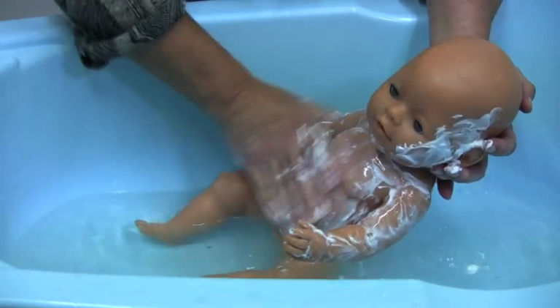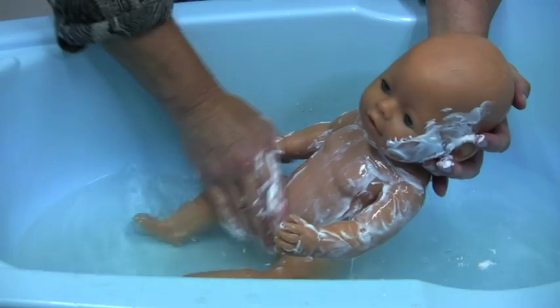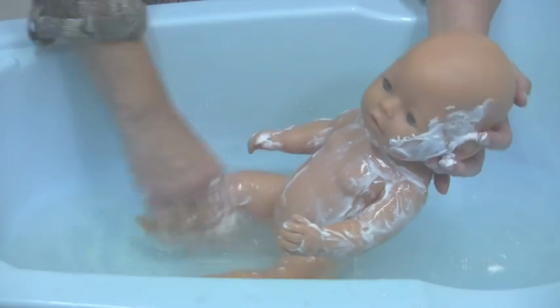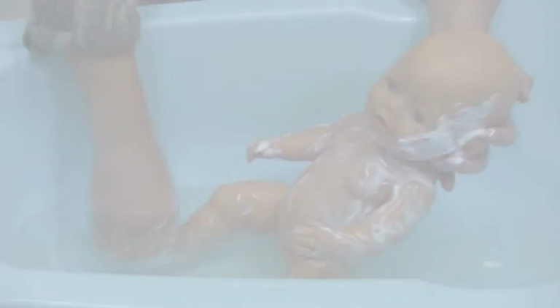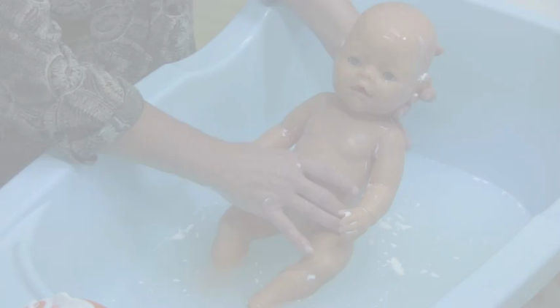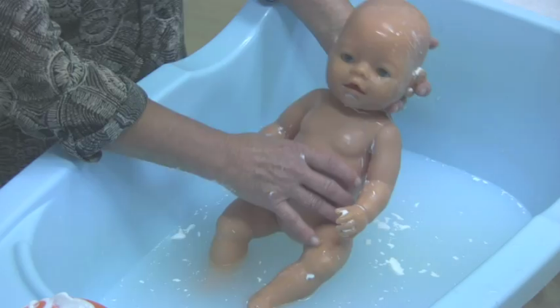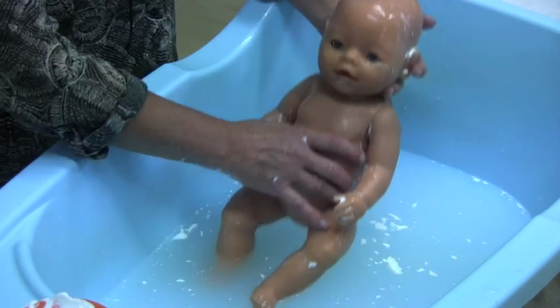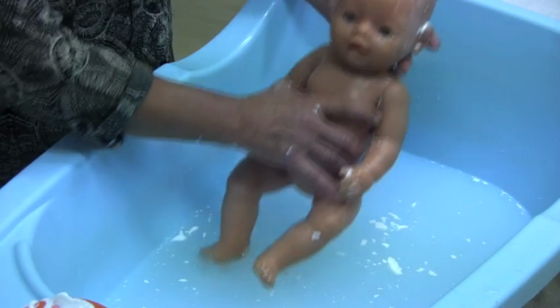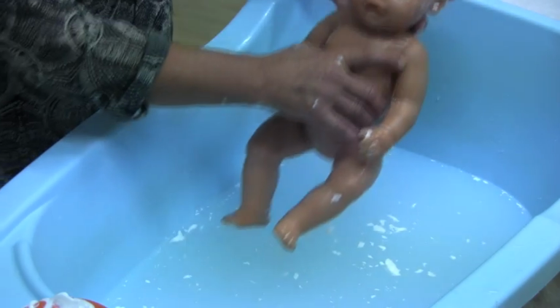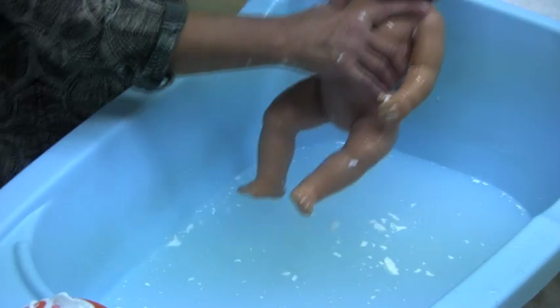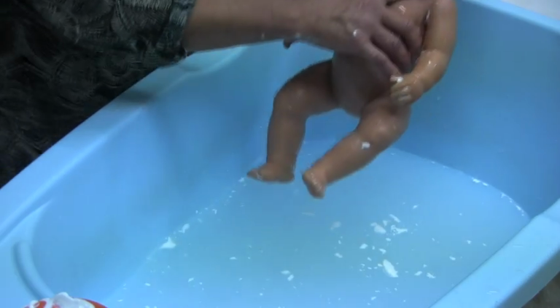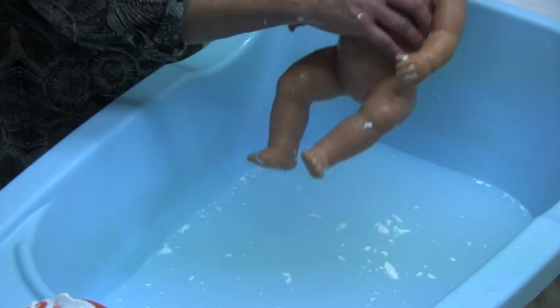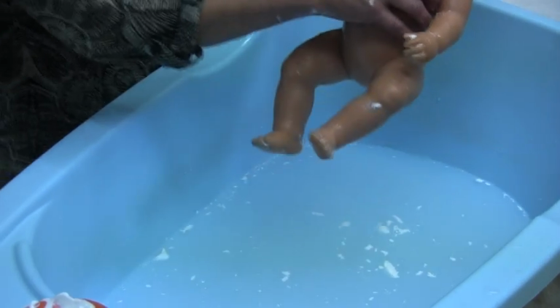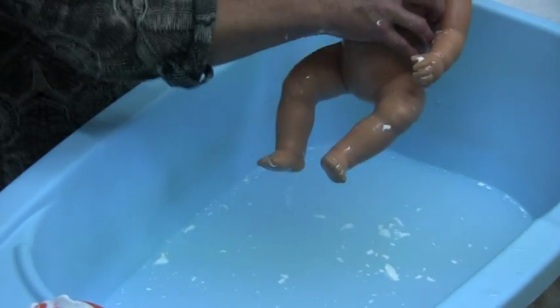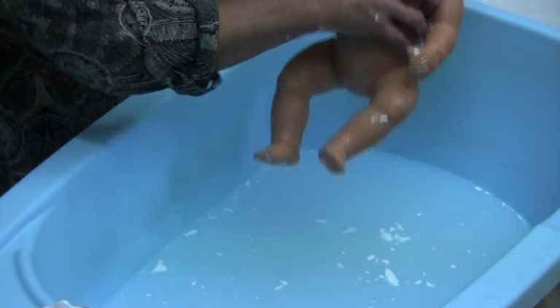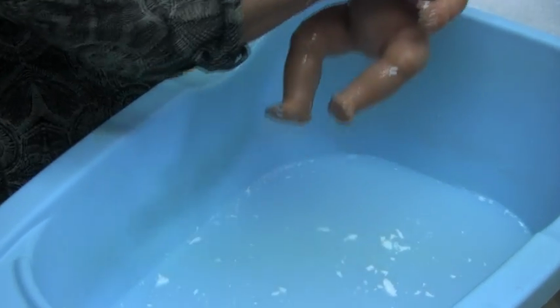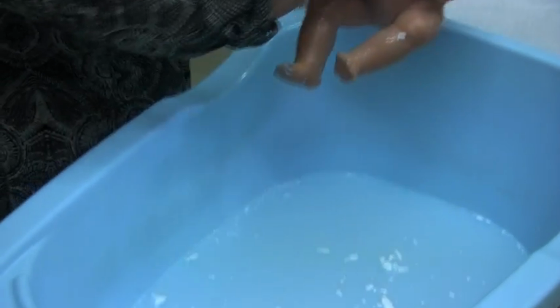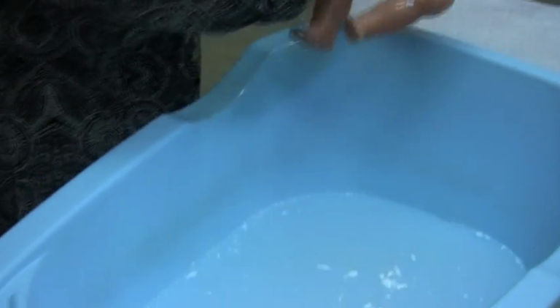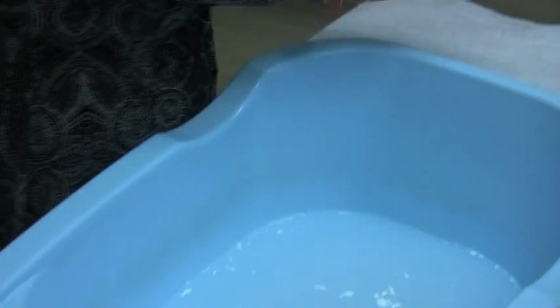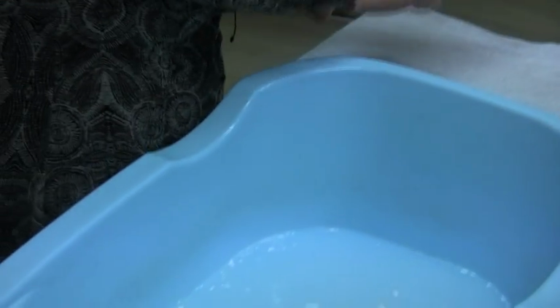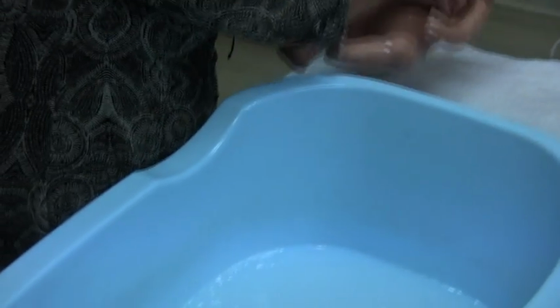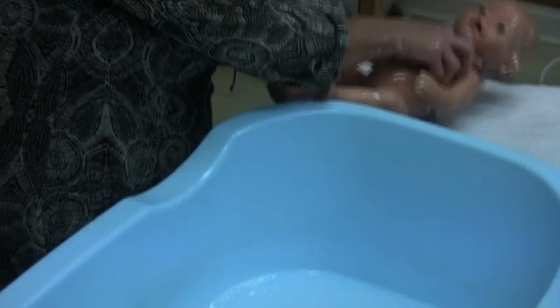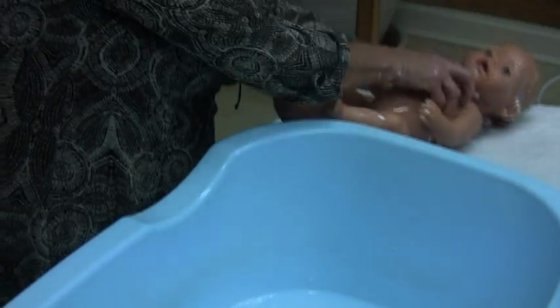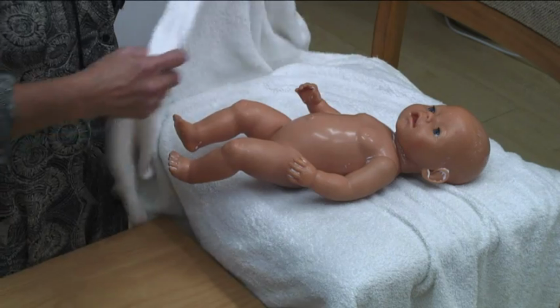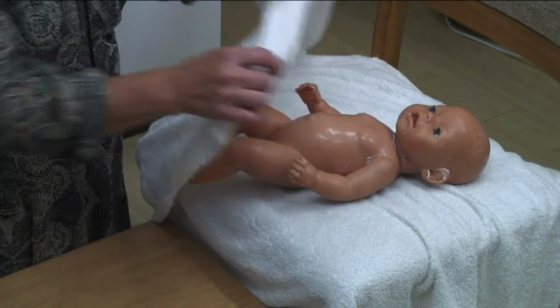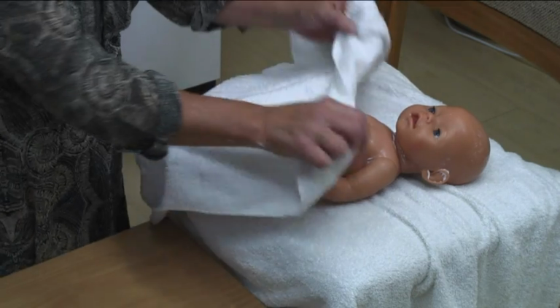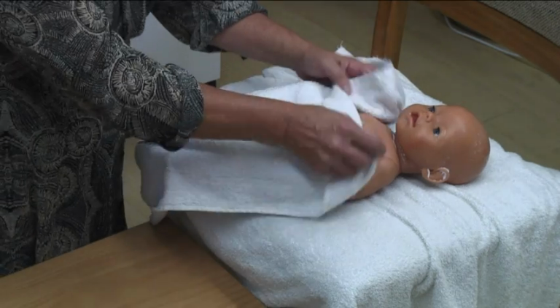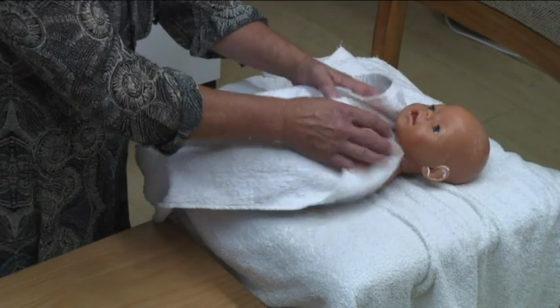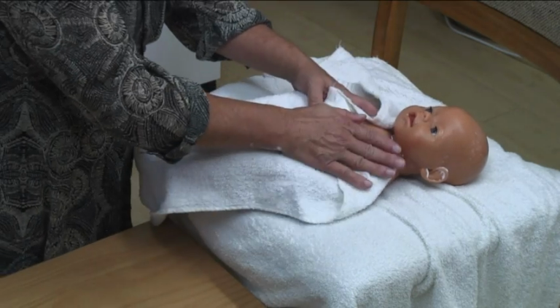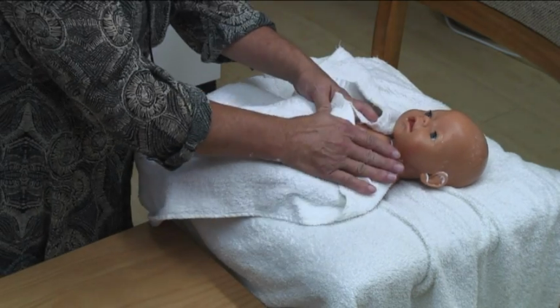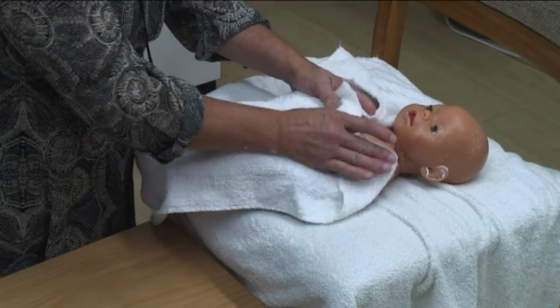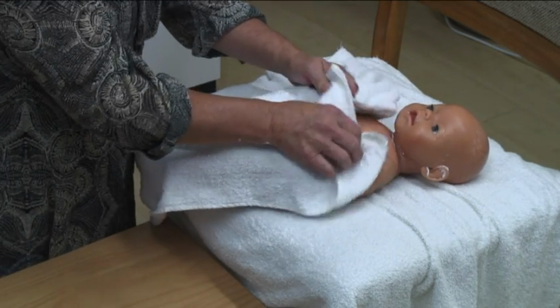When the bath is finished, have your towel ready. Pat your baby dry. Don't rub.